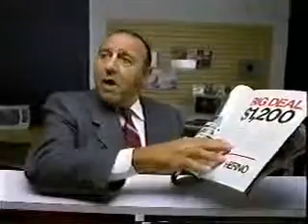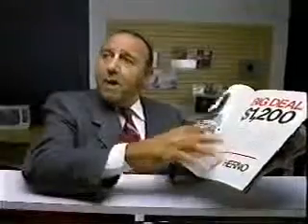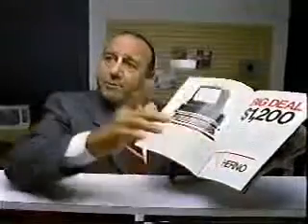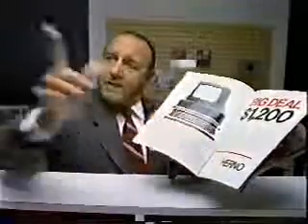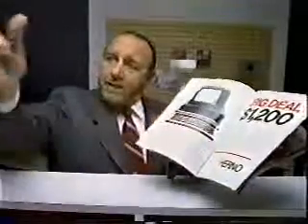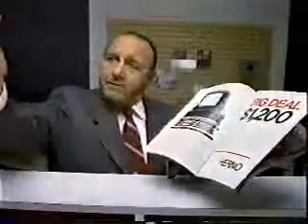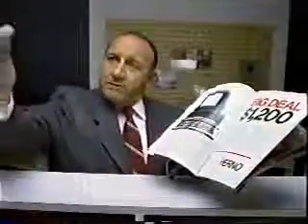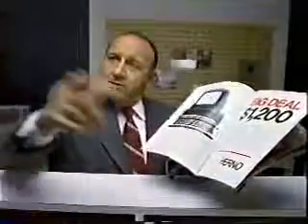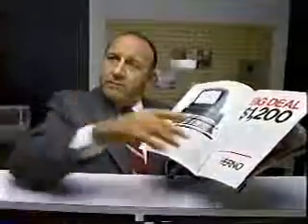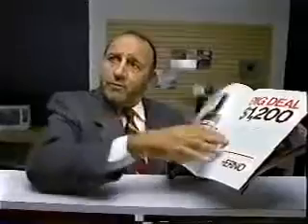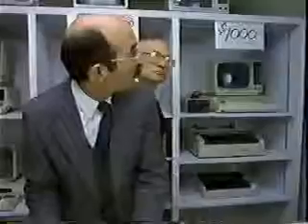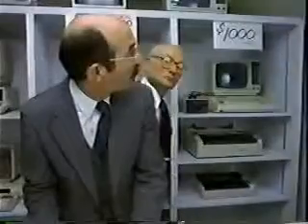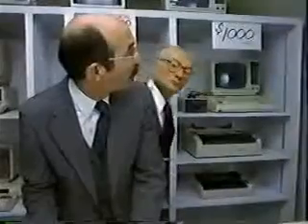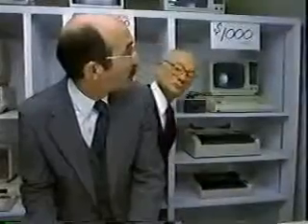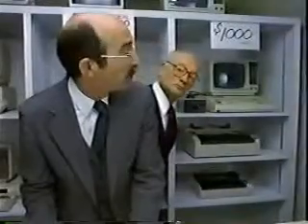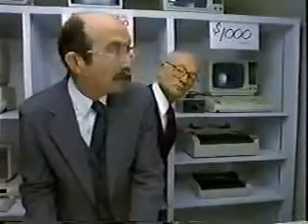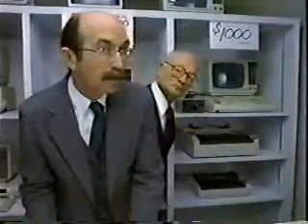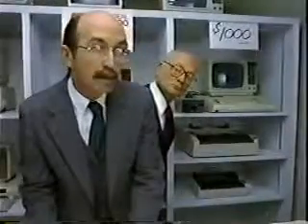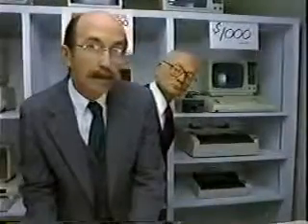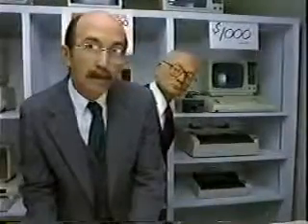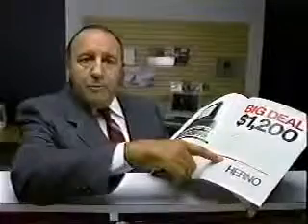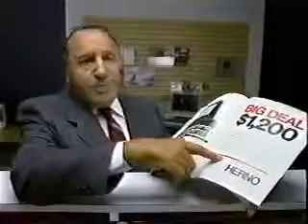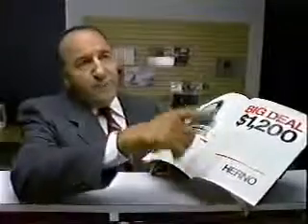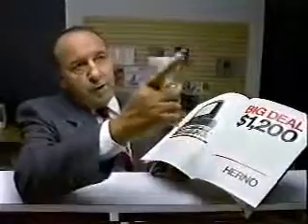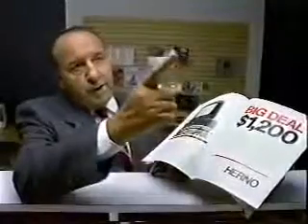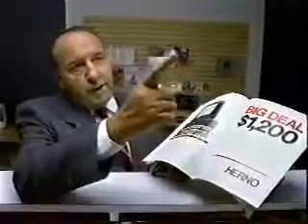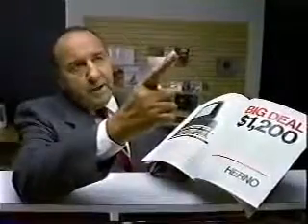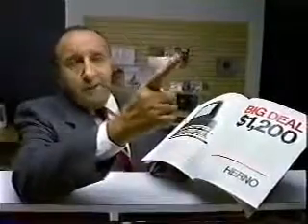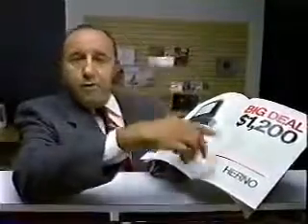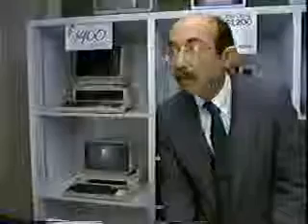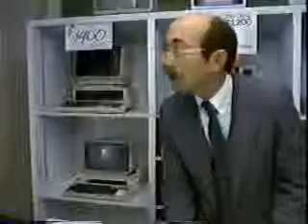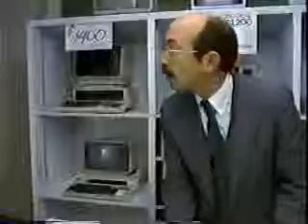How much is that $1,000 computer? $4,400. How much is that $1,400 computer? $3,900.